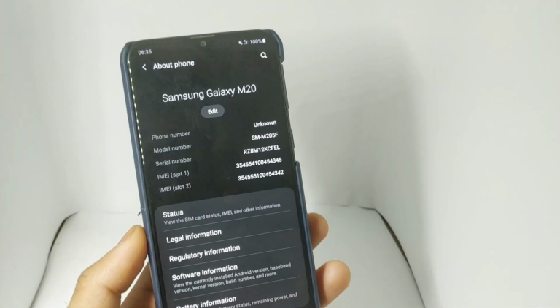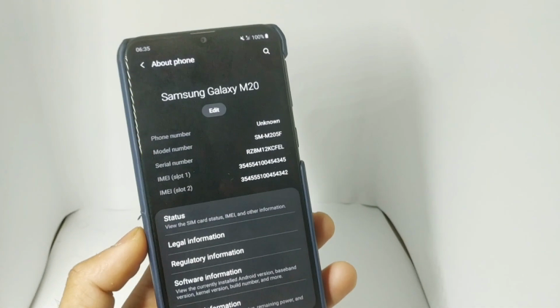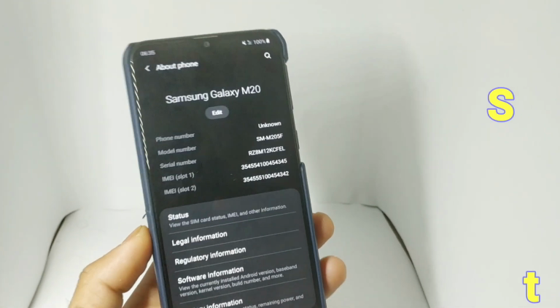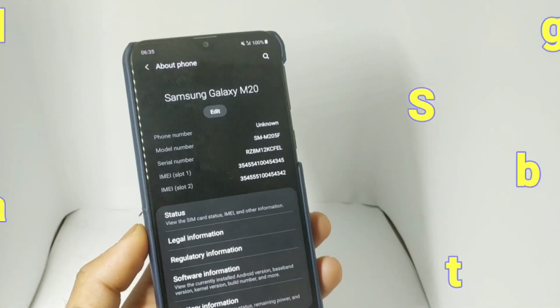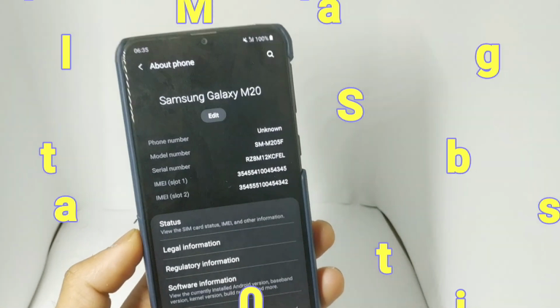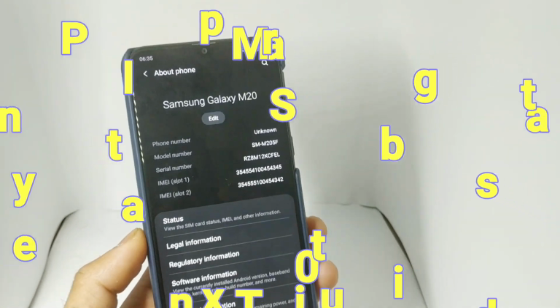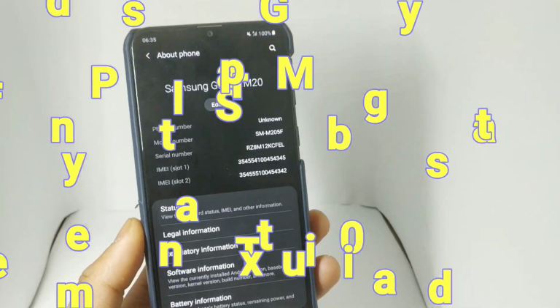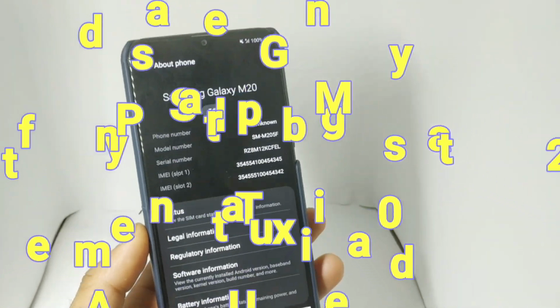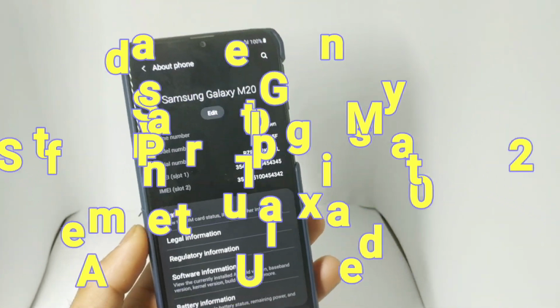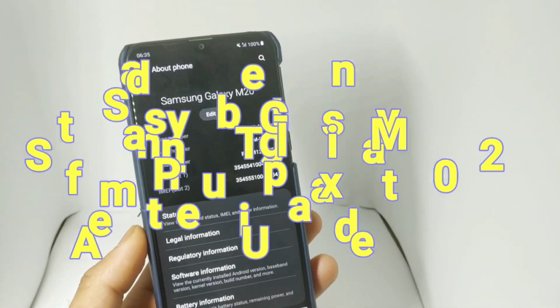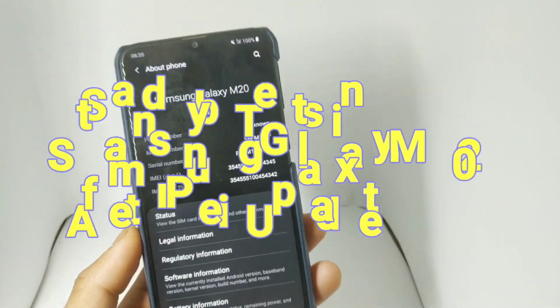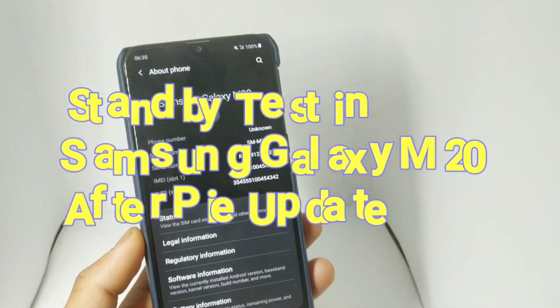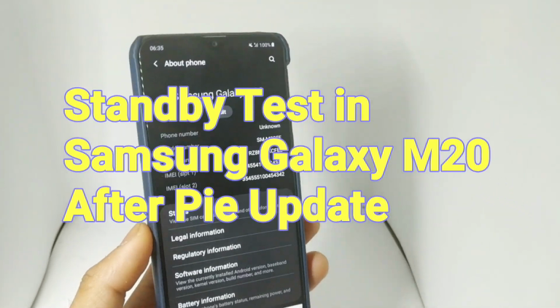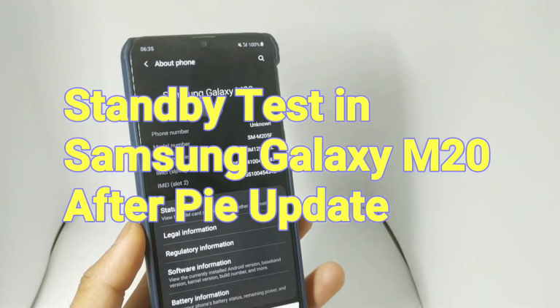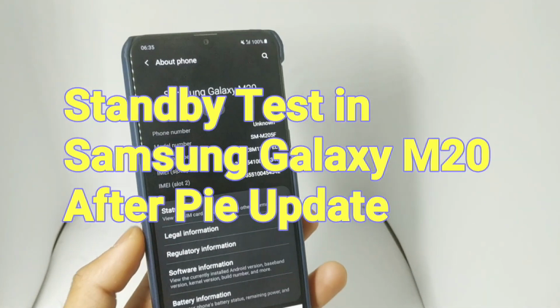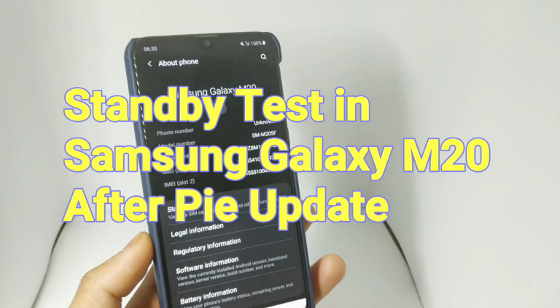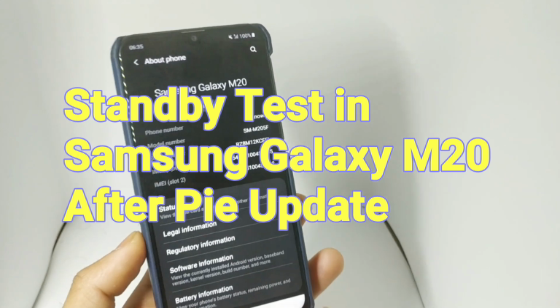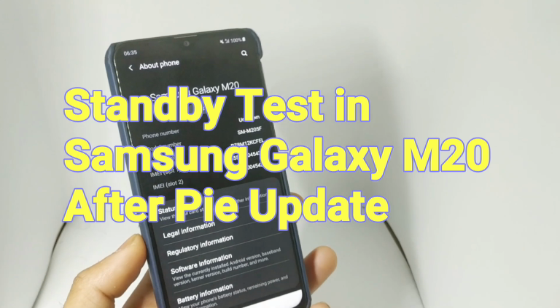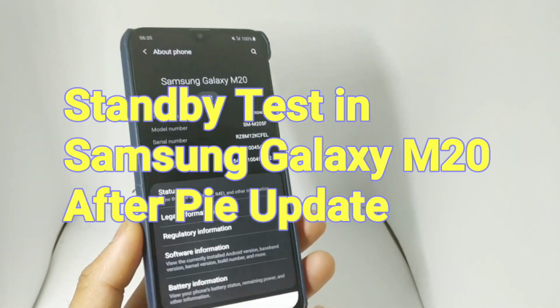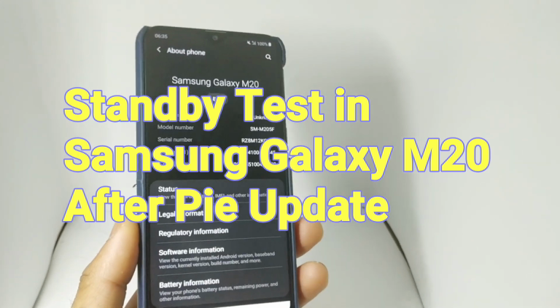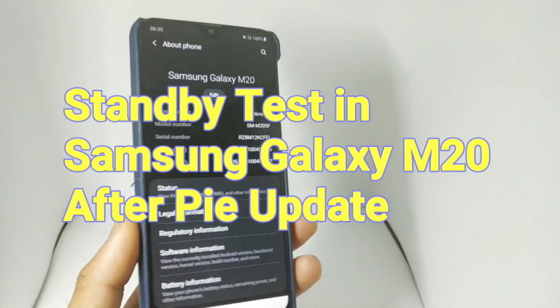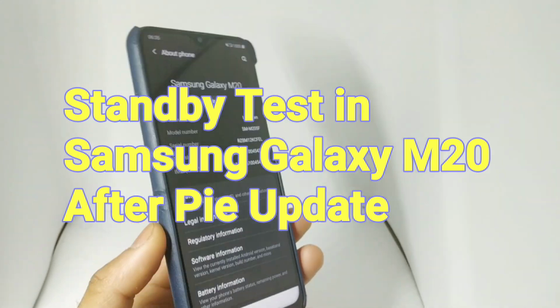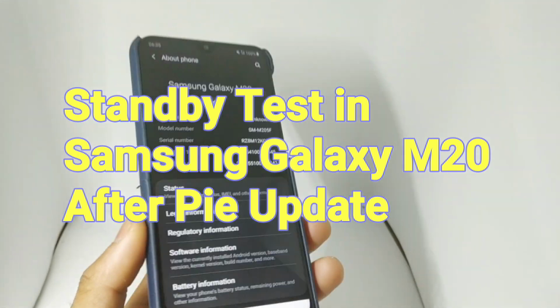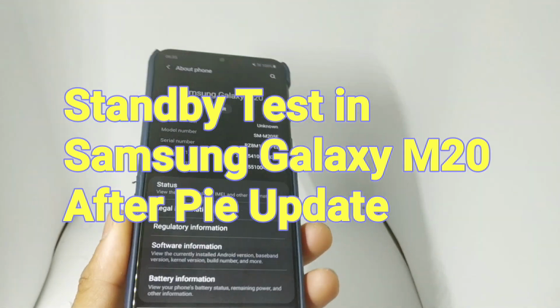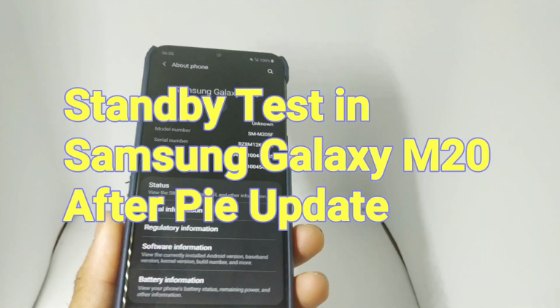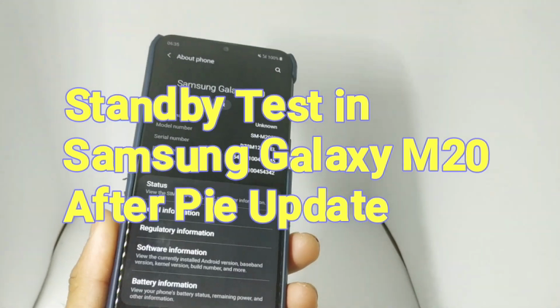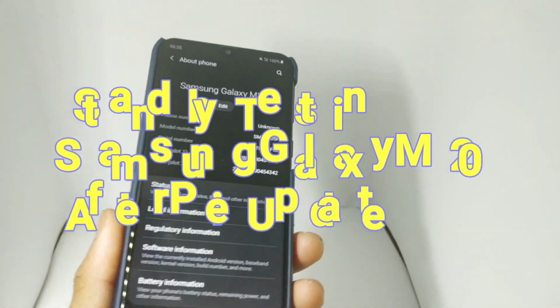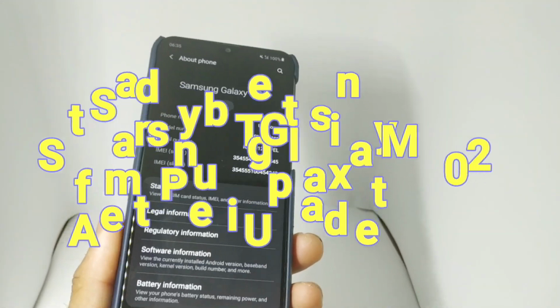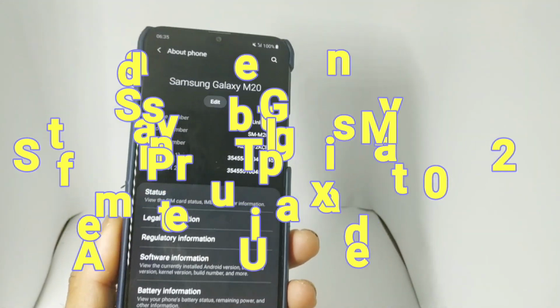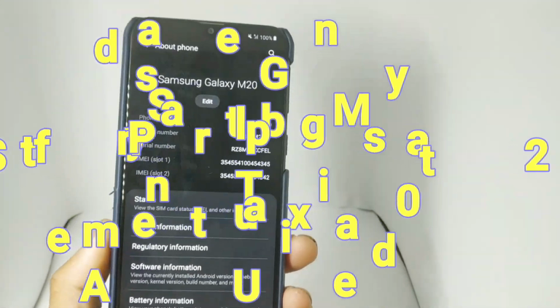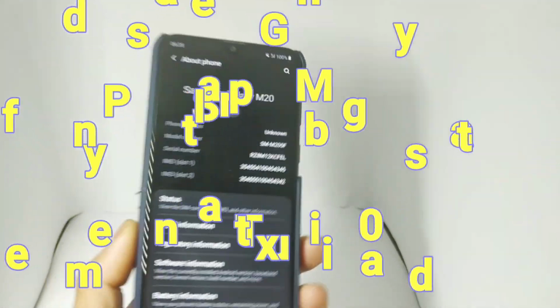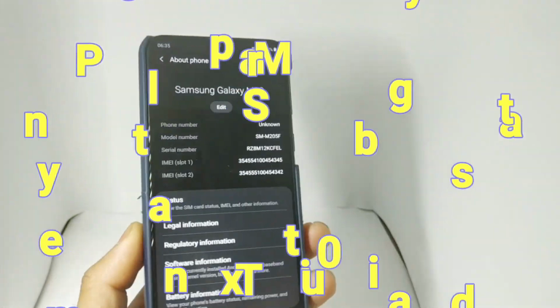Hello everyone, I am Sajjat Nia. Welcome to SciTech Guru. In this video I am going to tell you how is the standby battery backup in this Samsung Galaxy M20.